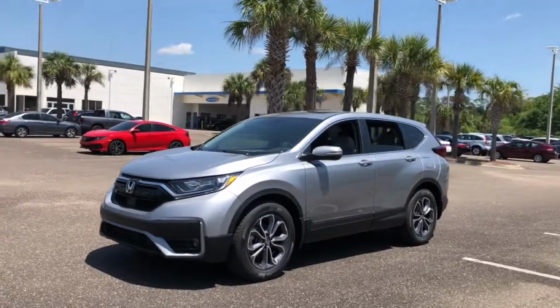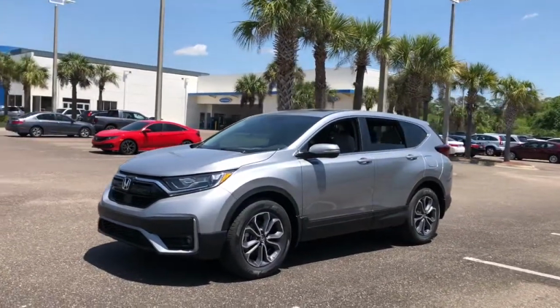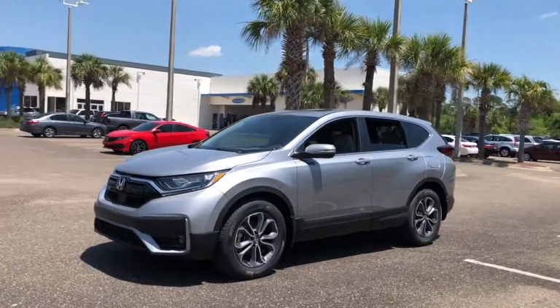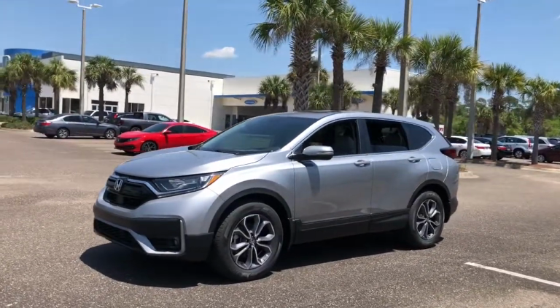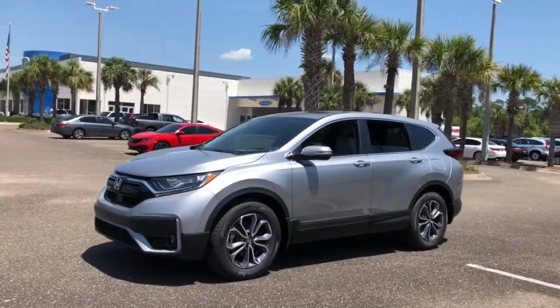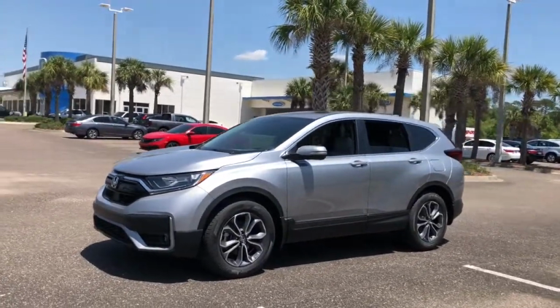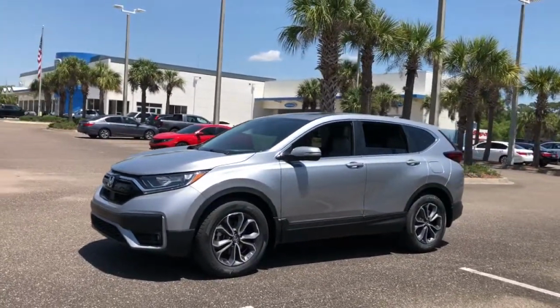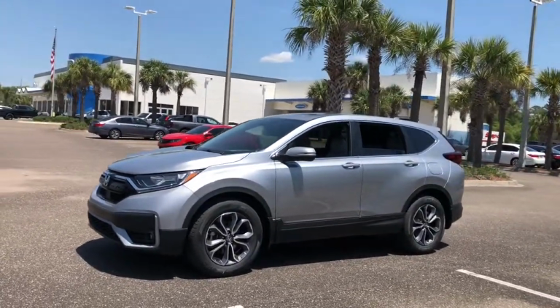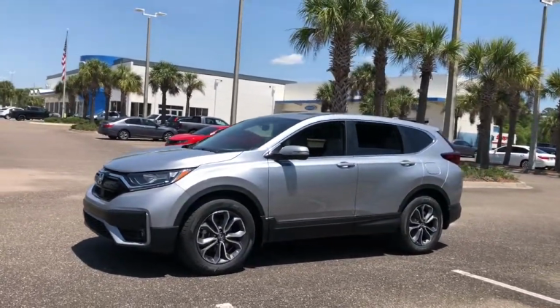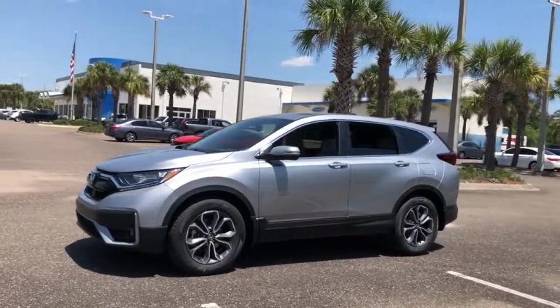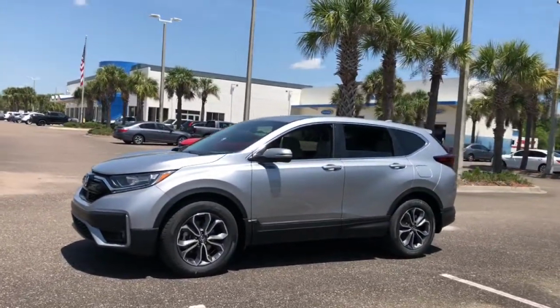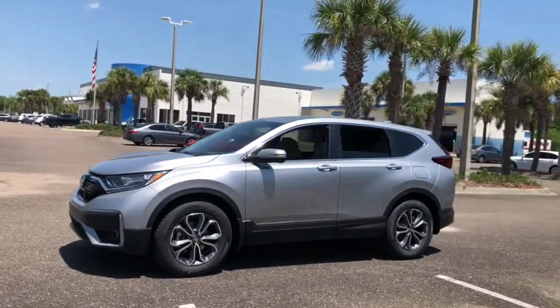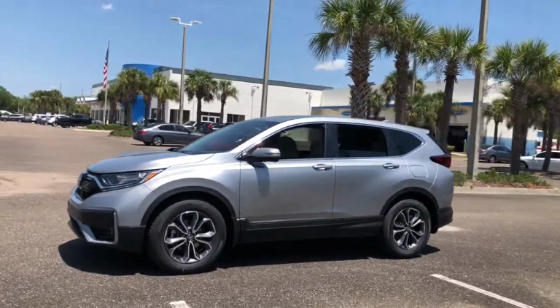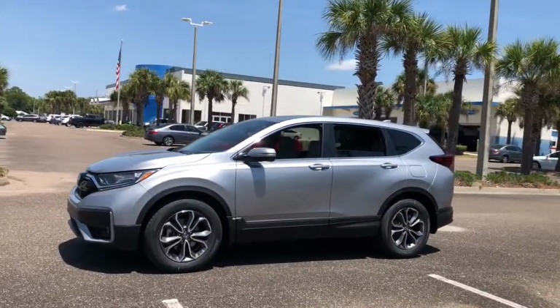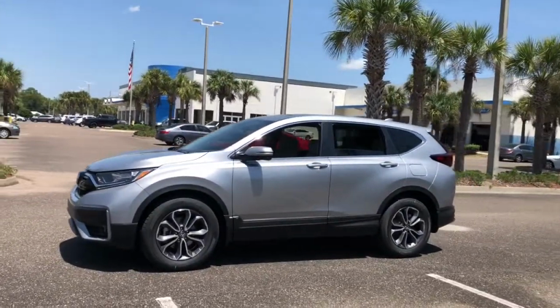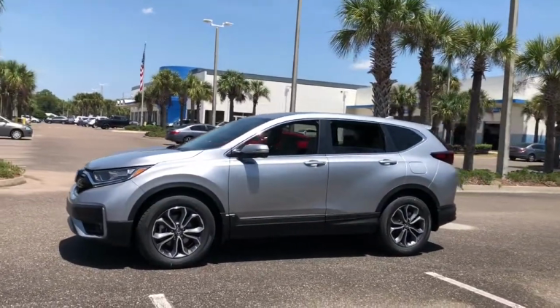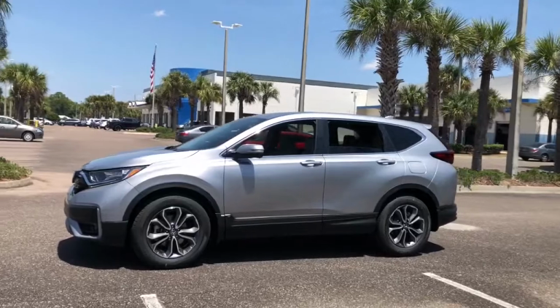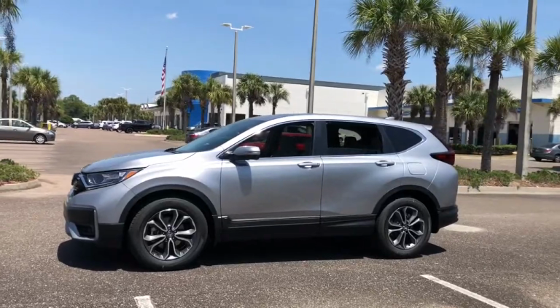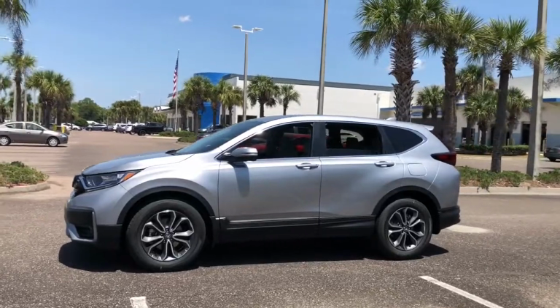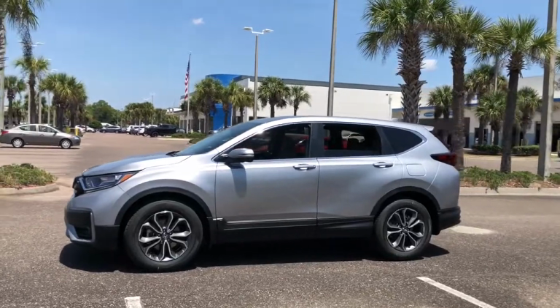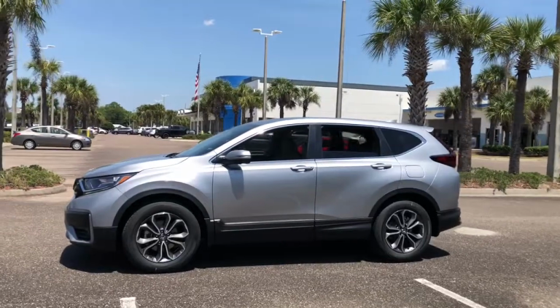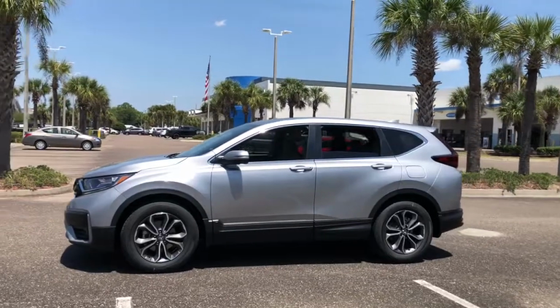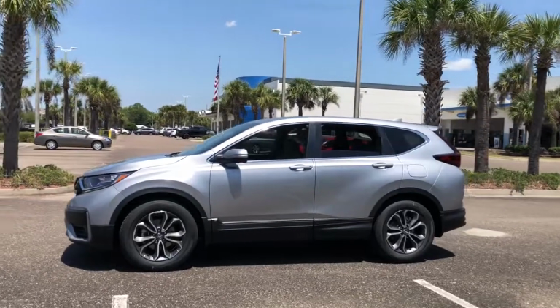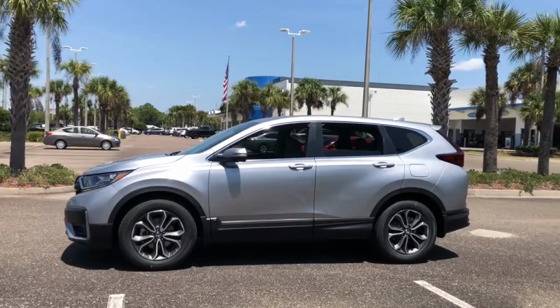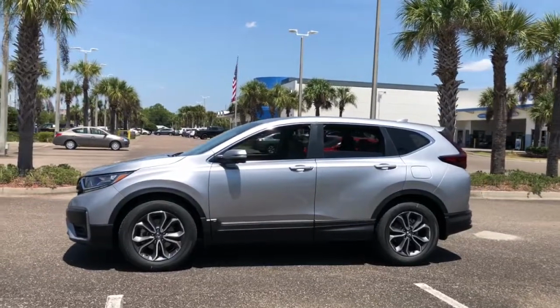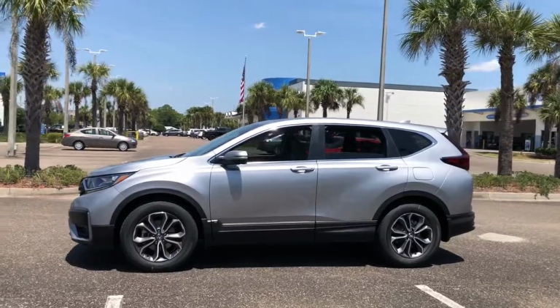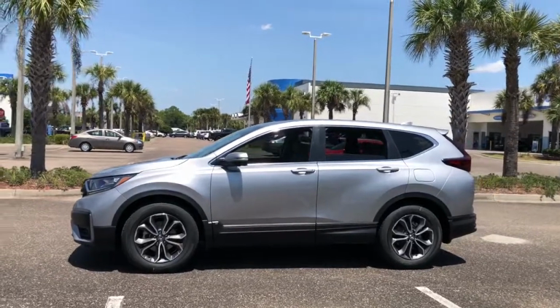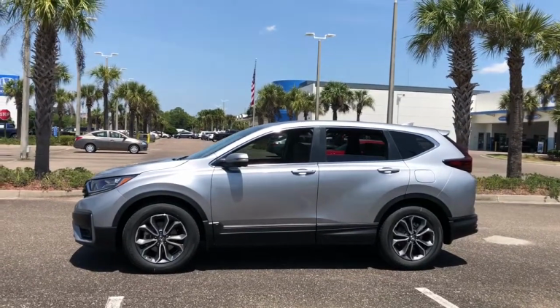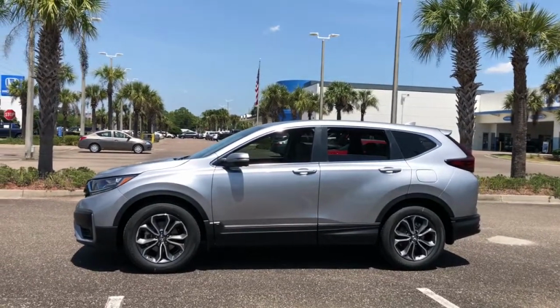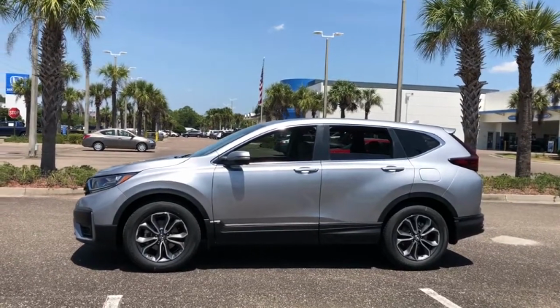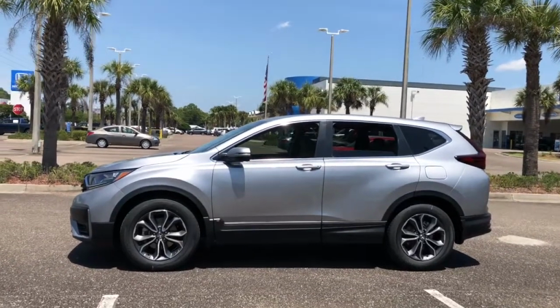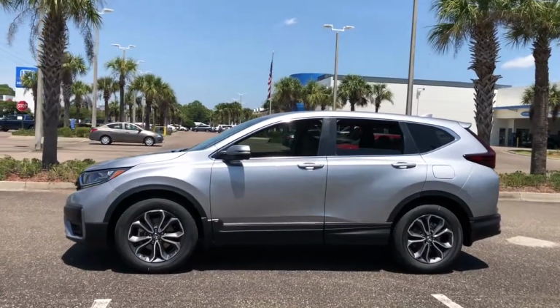With all-weather capability and premium styling, this small SUV is the perfect complement to your active lifestyle.